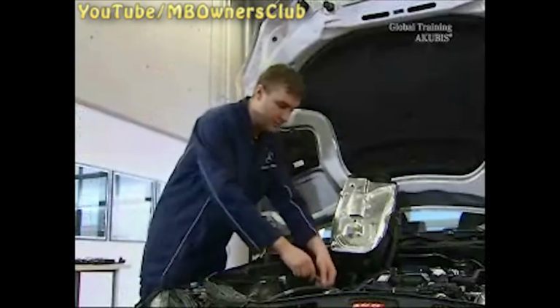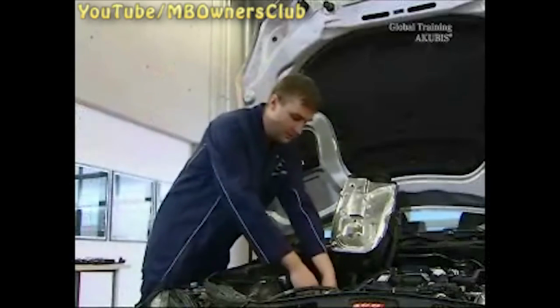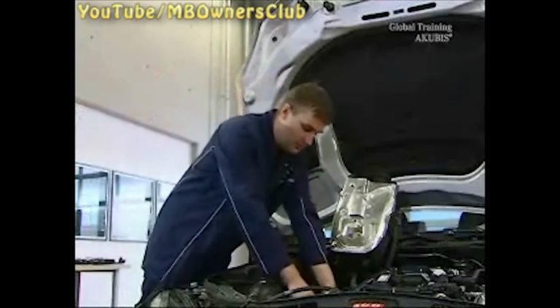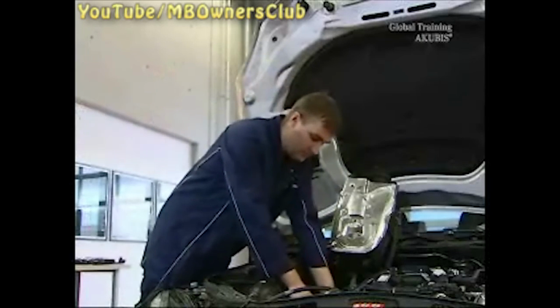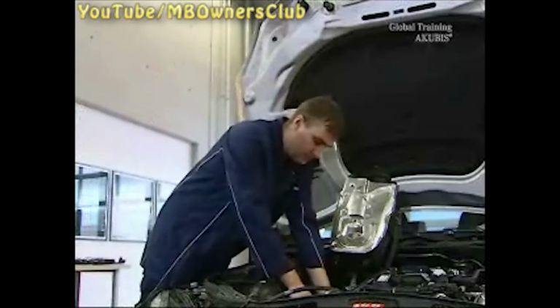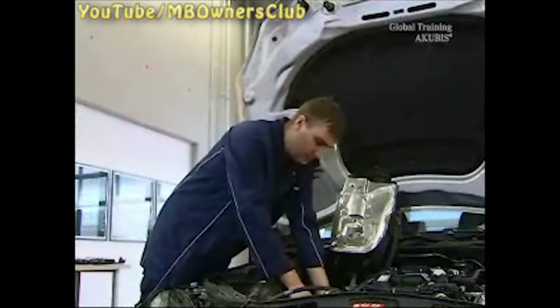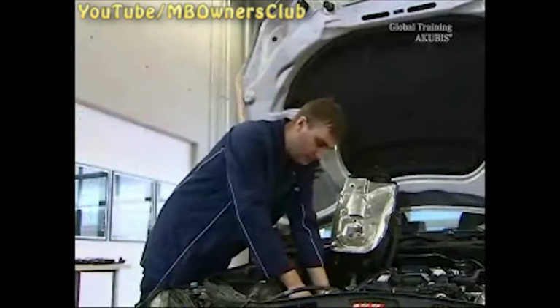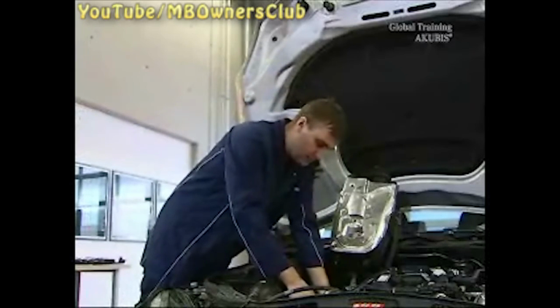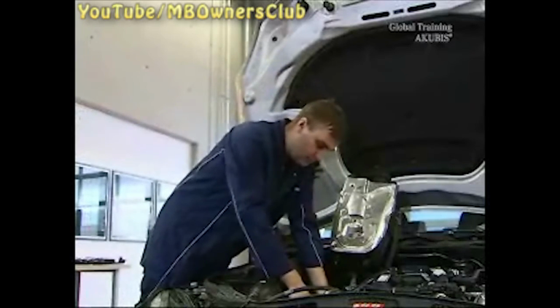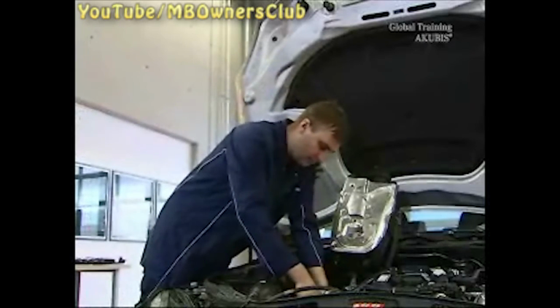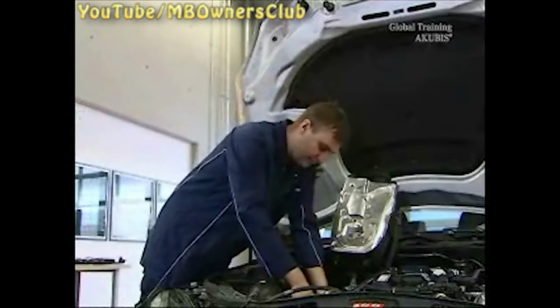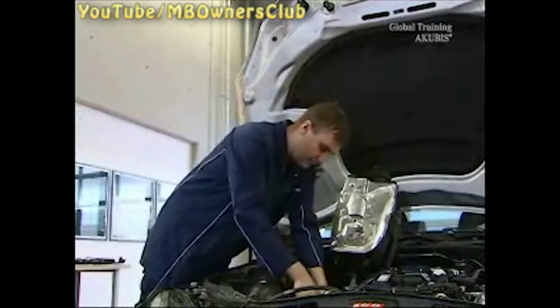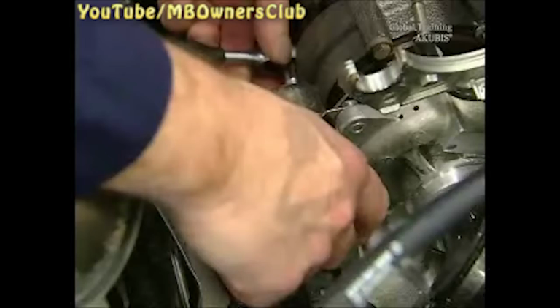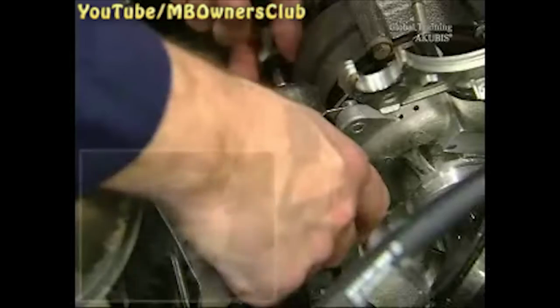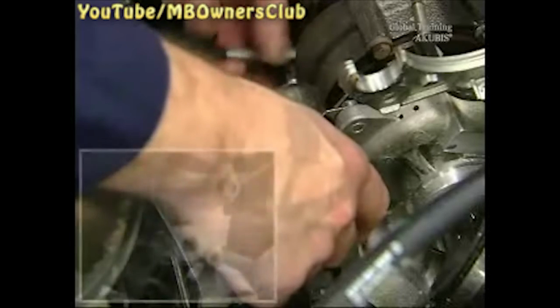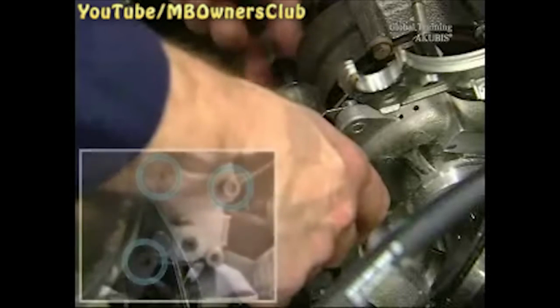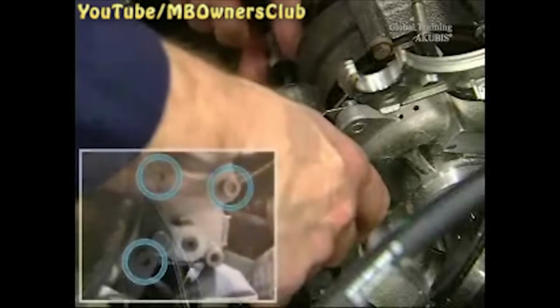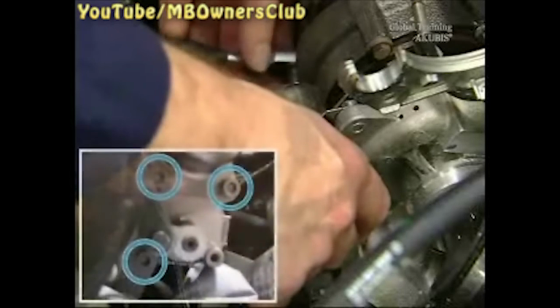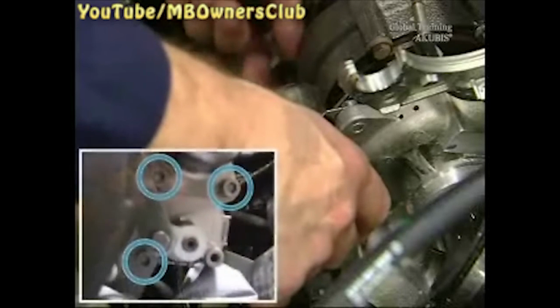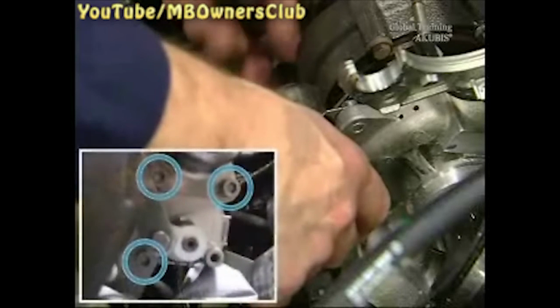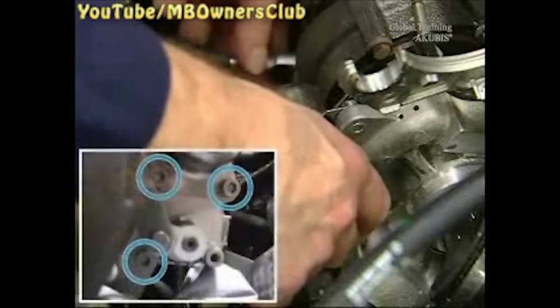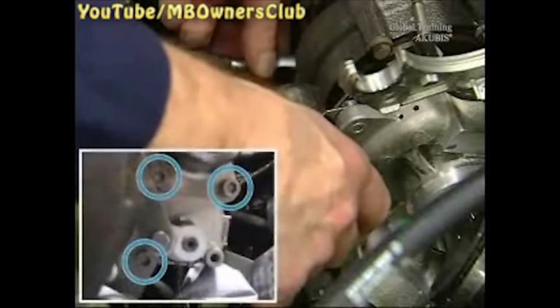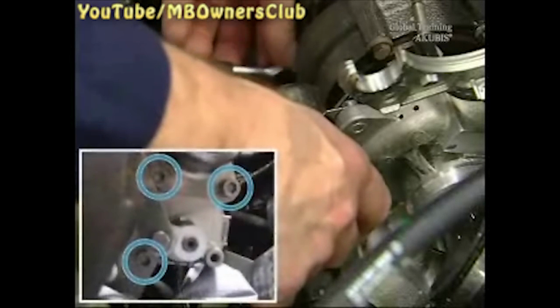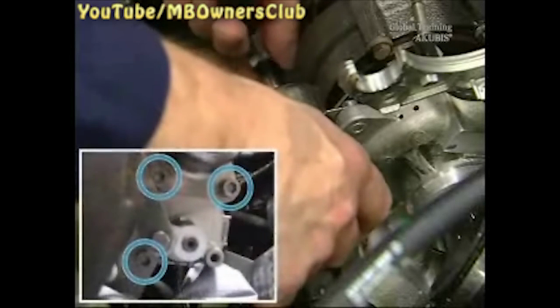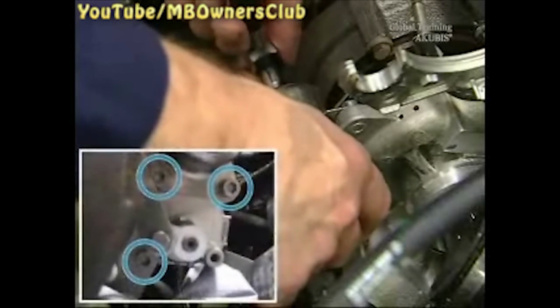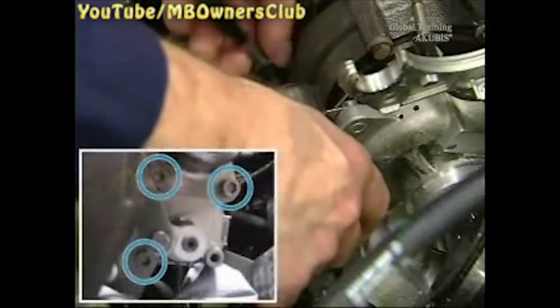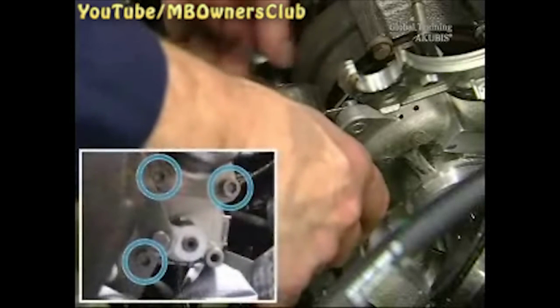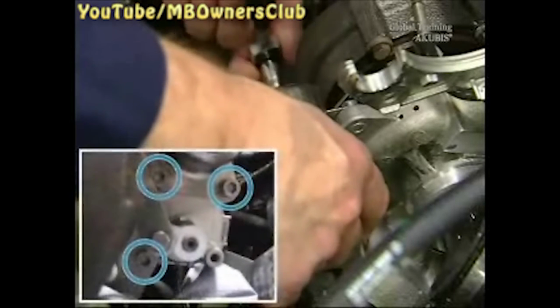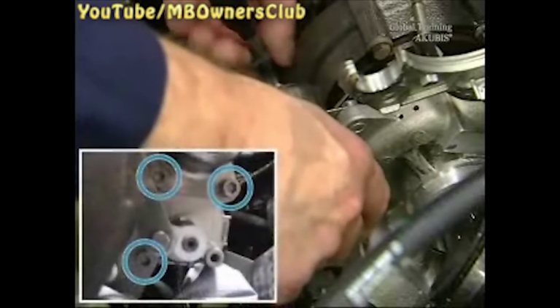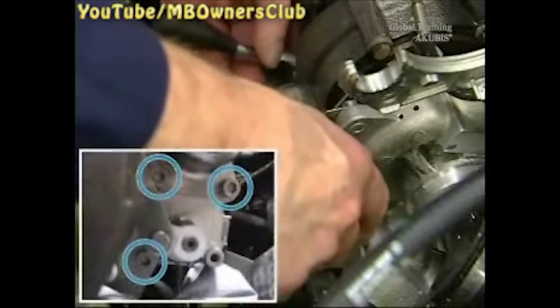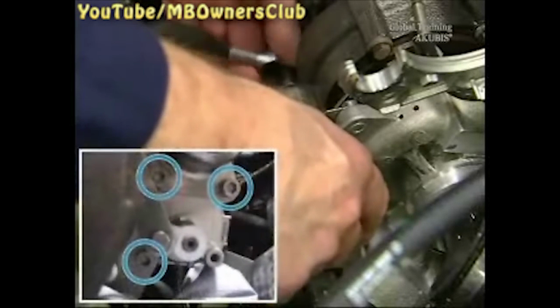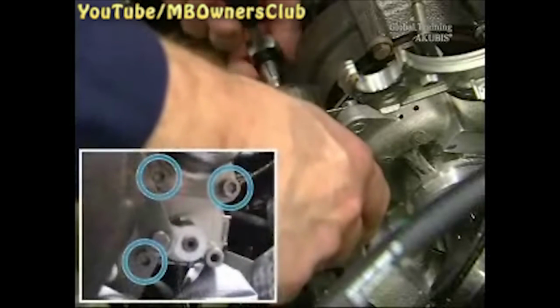Then the actuator can be unscrewed. To do this, unscrew the three internal torque screws at the back of the actuator.